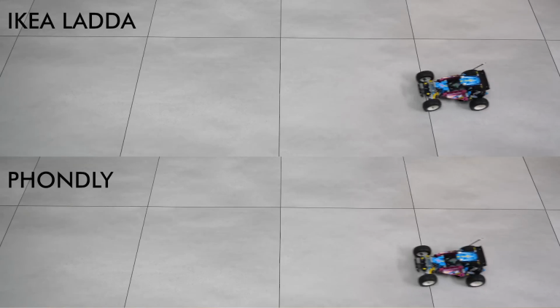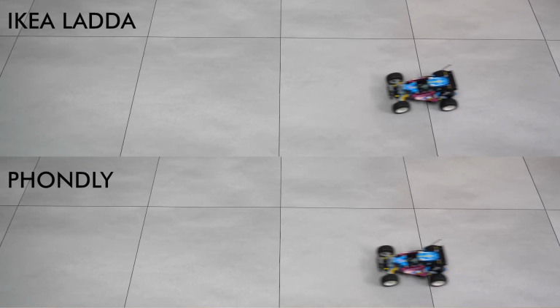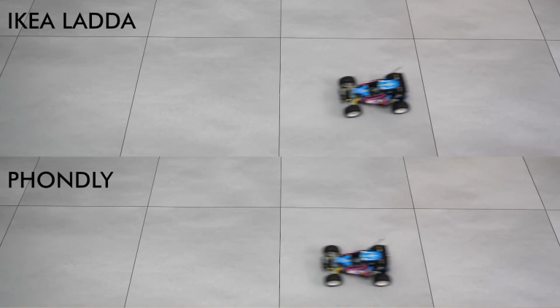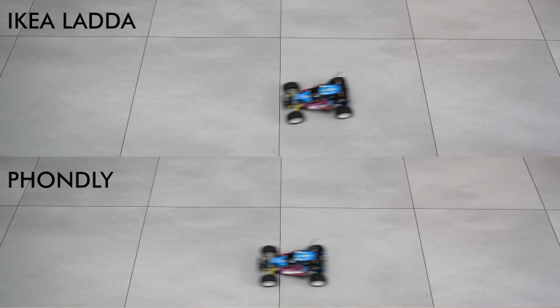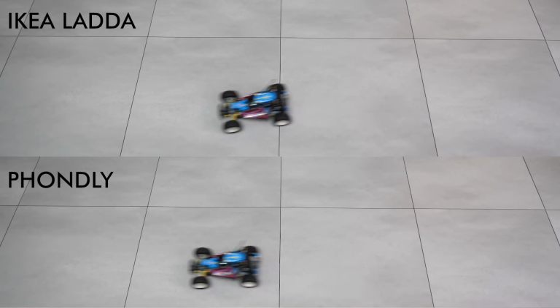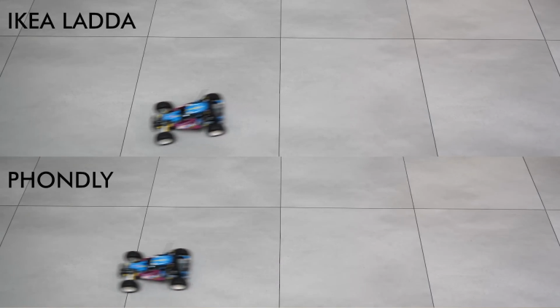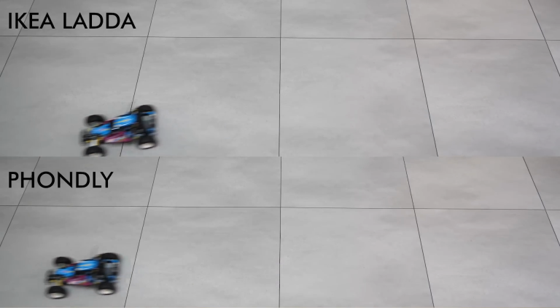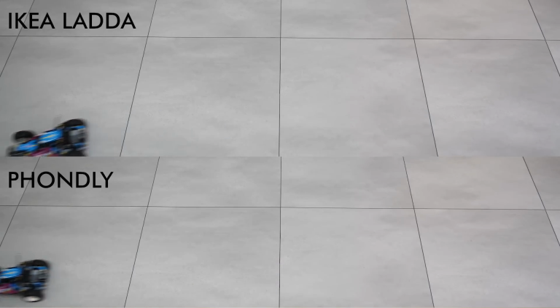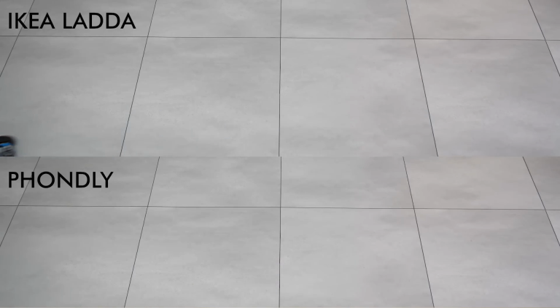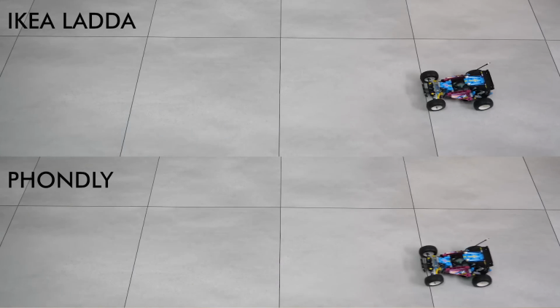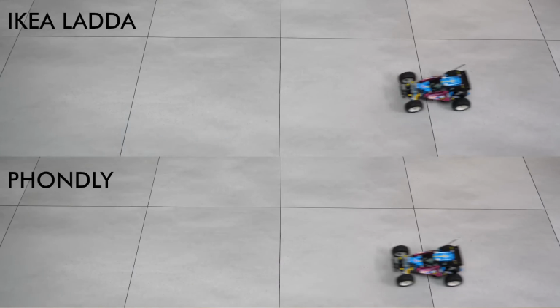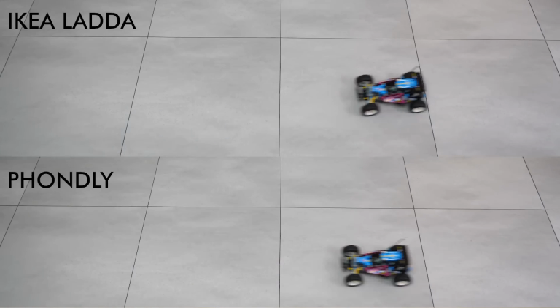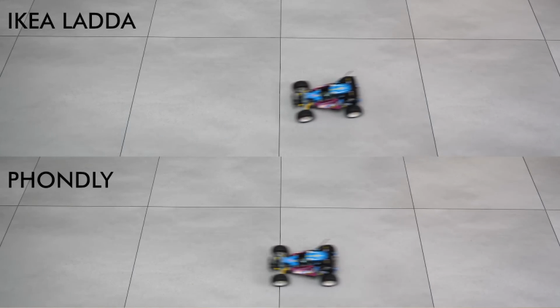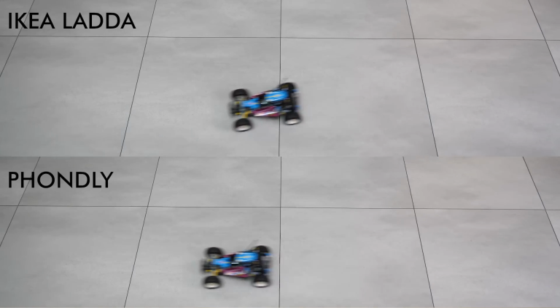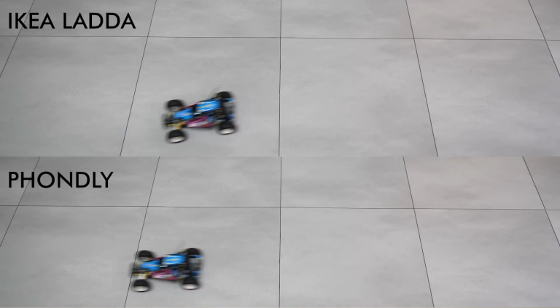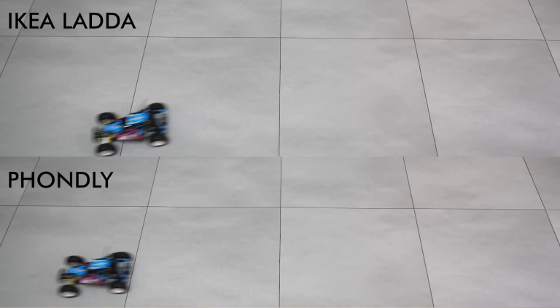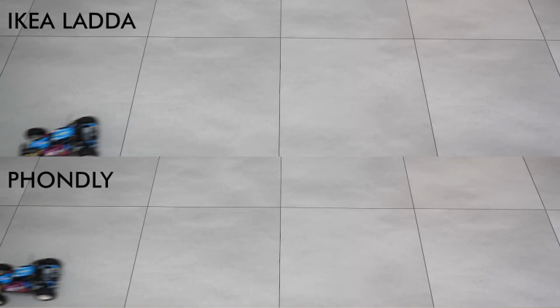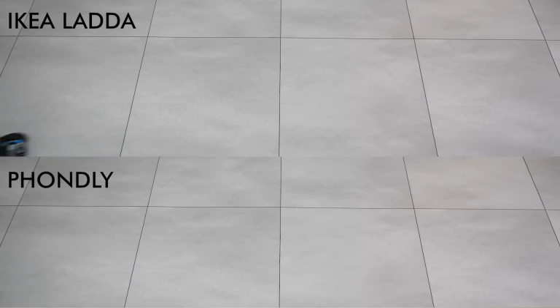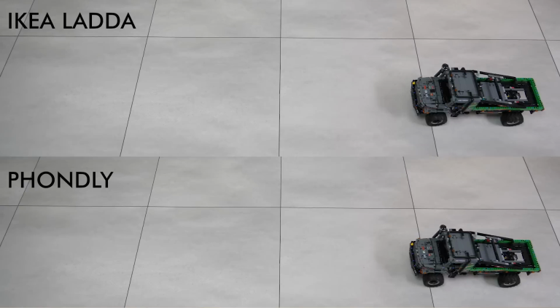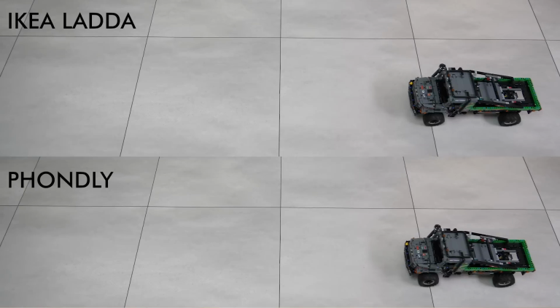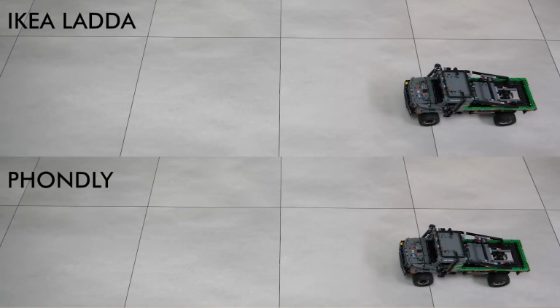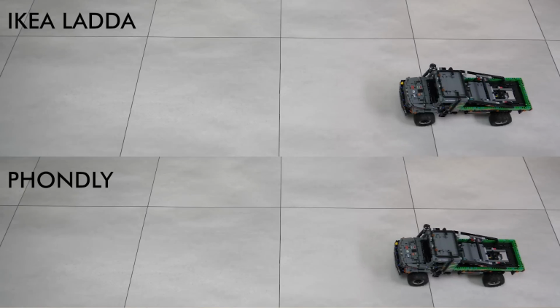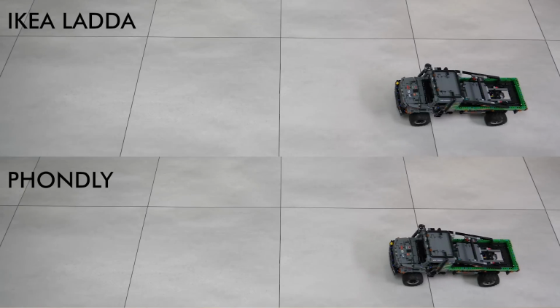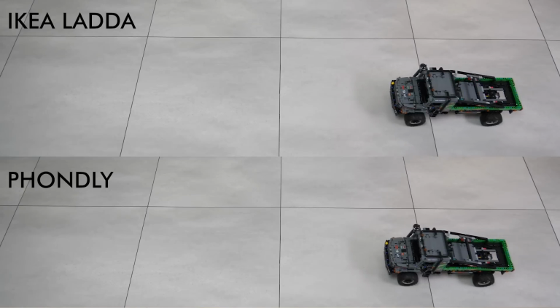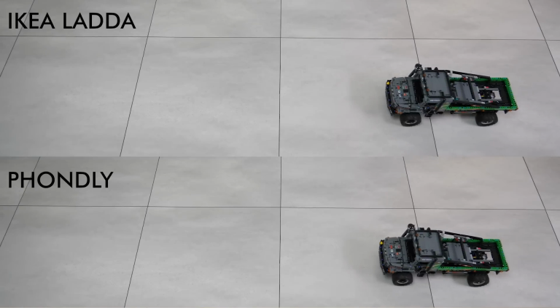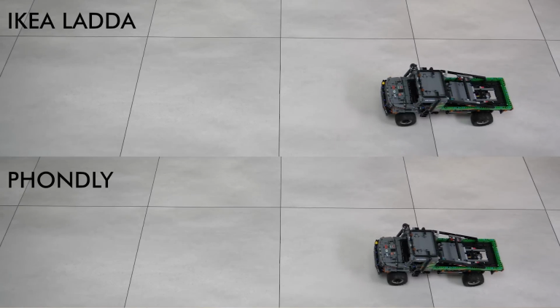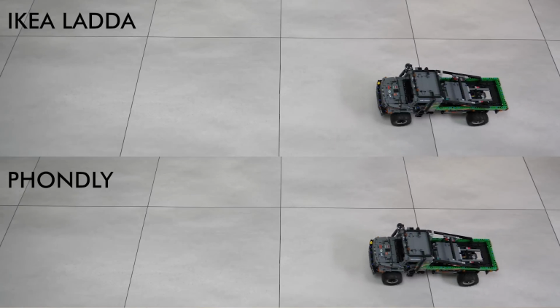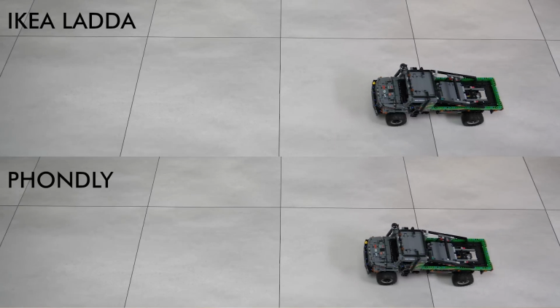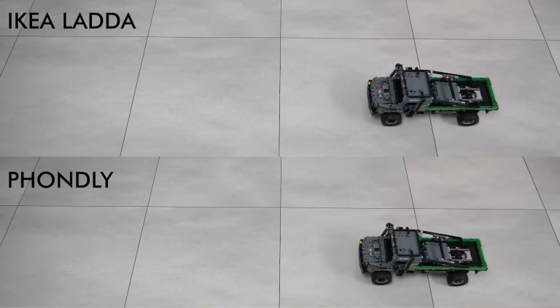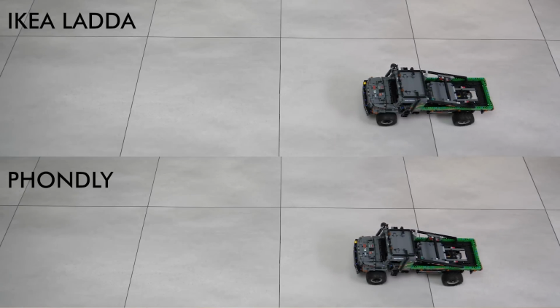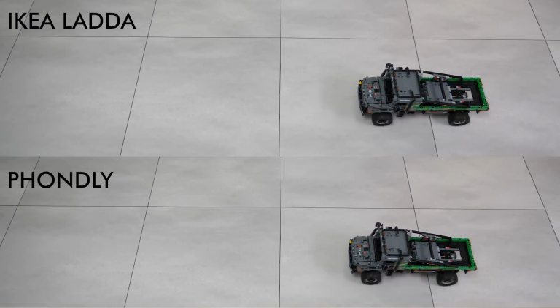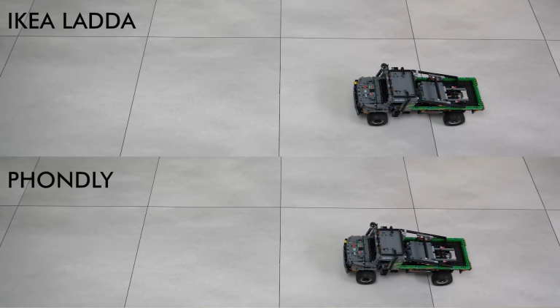So here you can see a few tests with some LEGO sets, showing the speed and power difference with the different battery types.